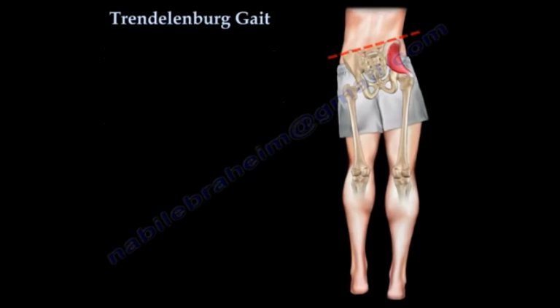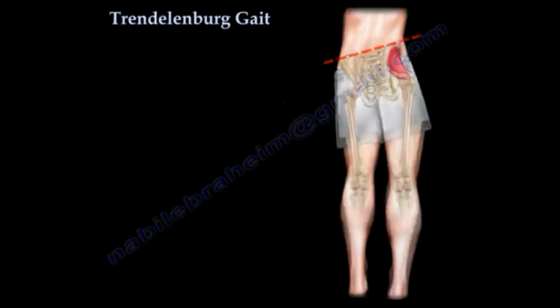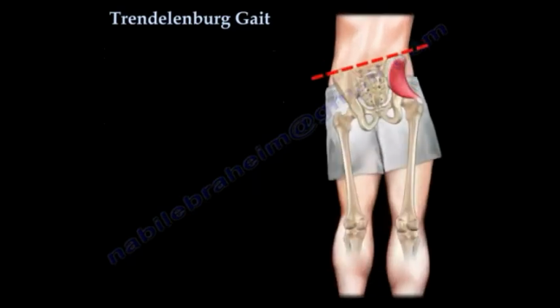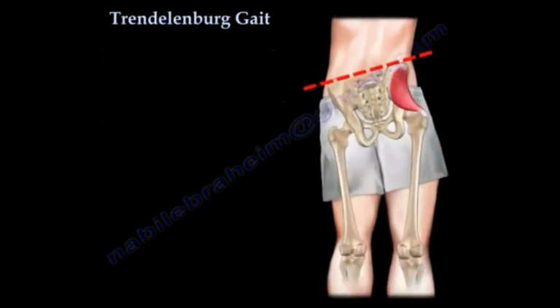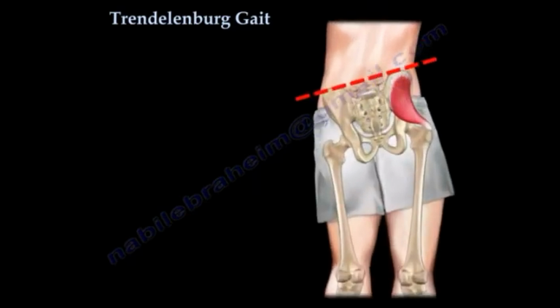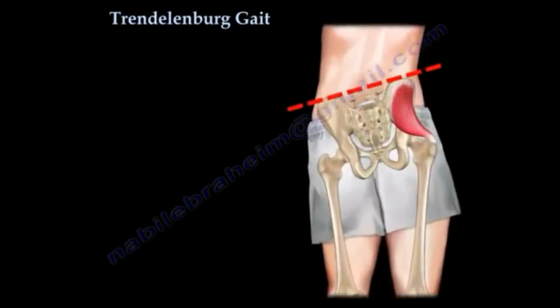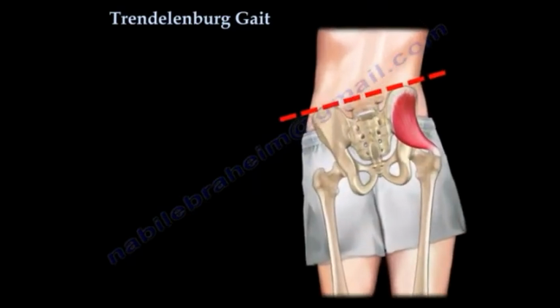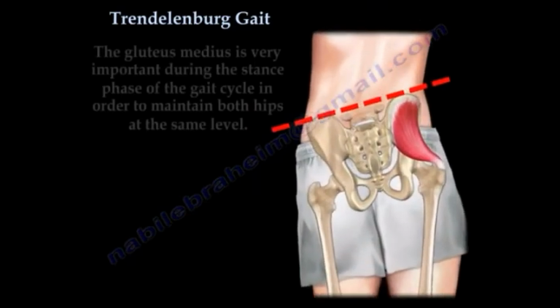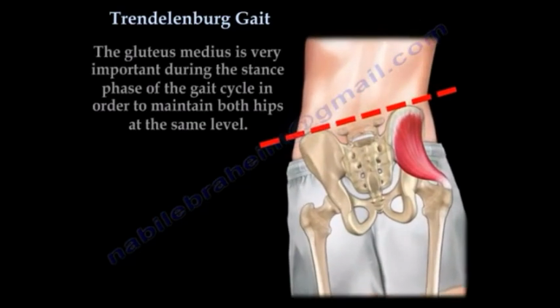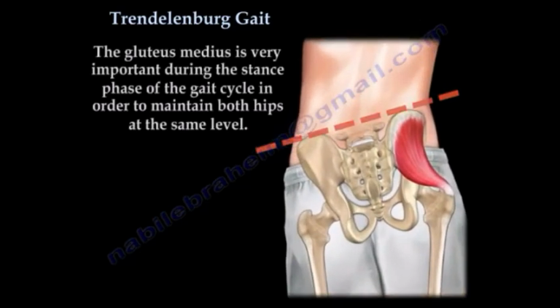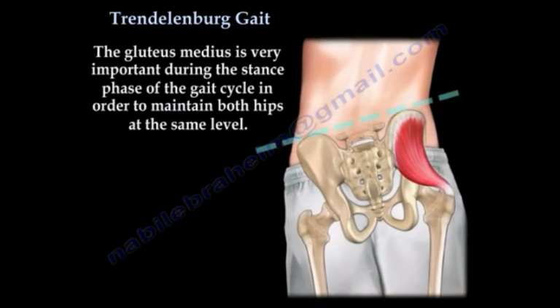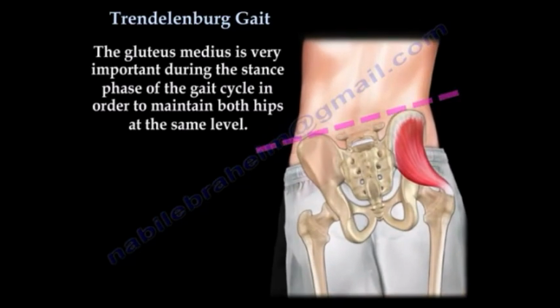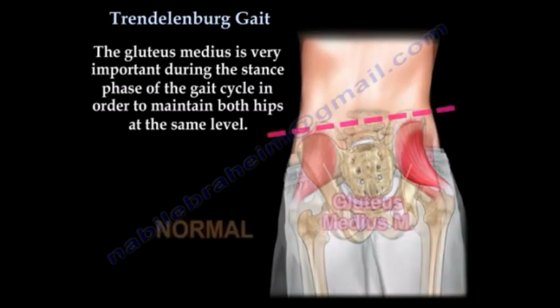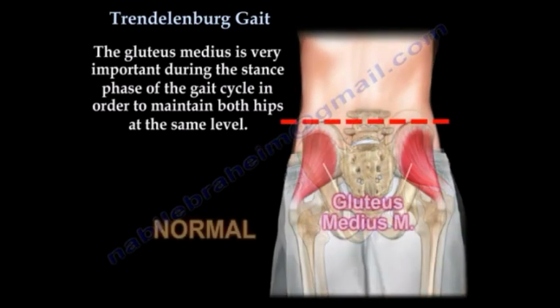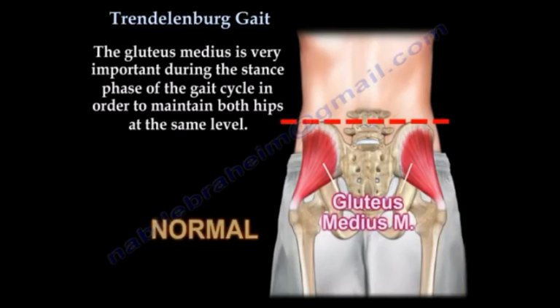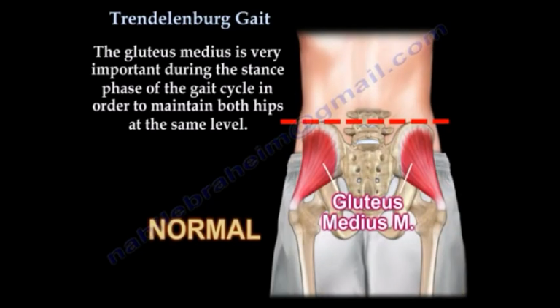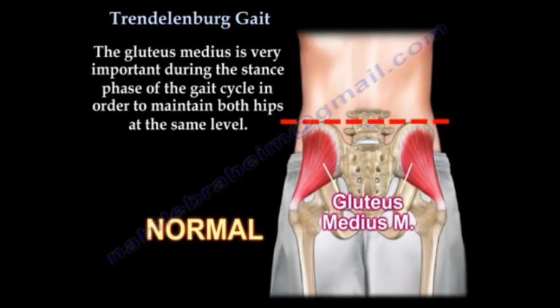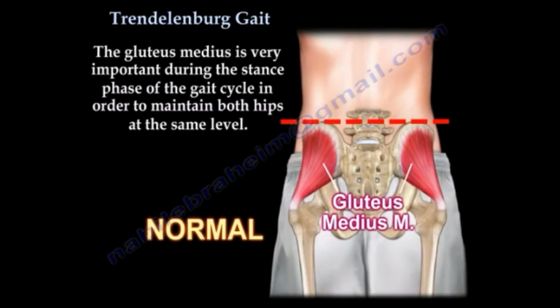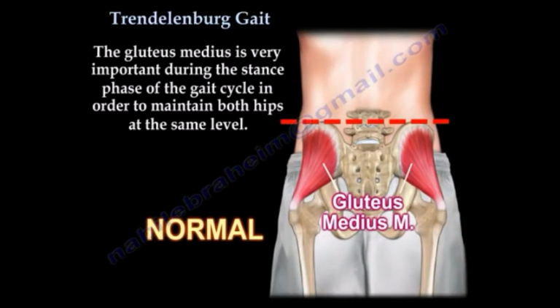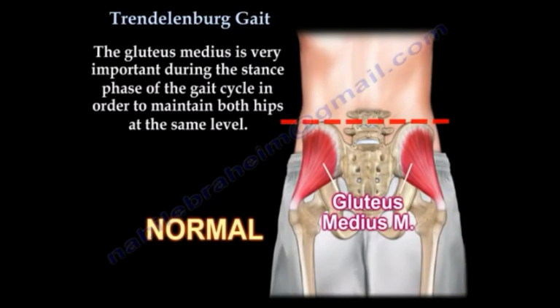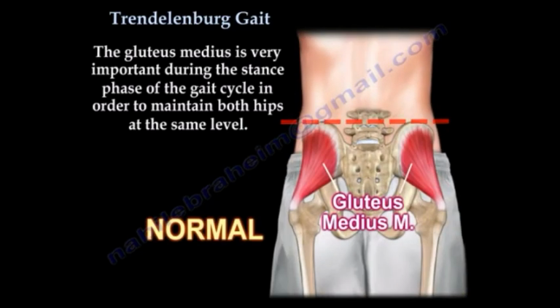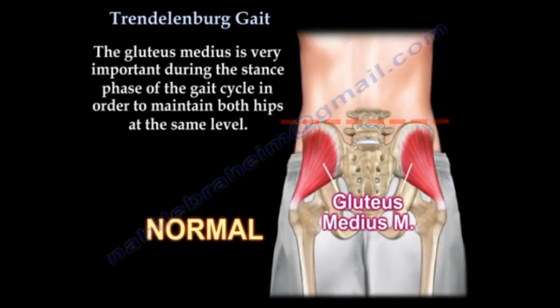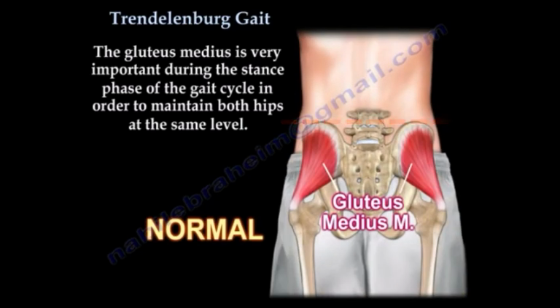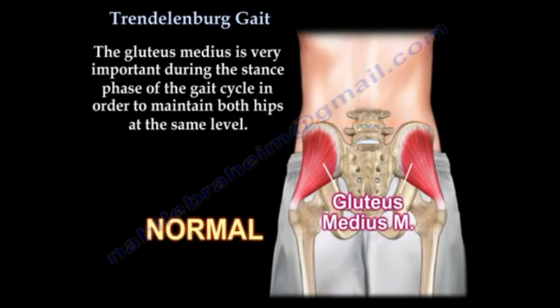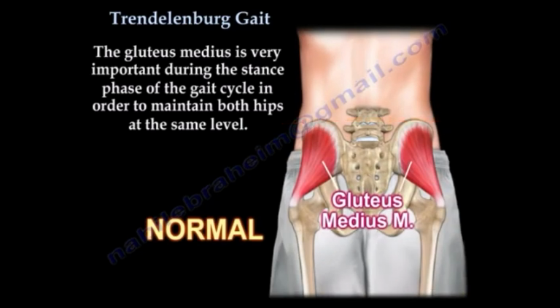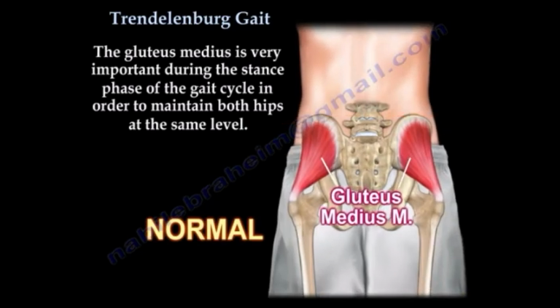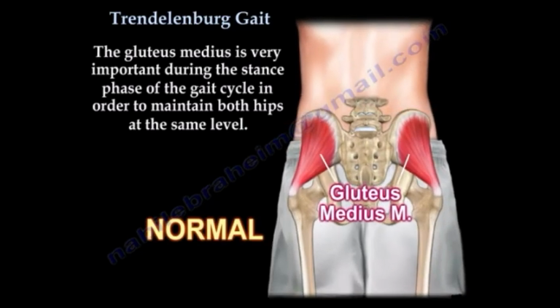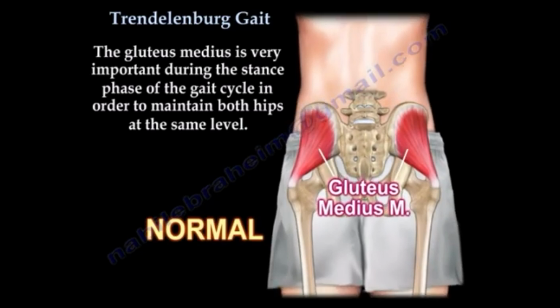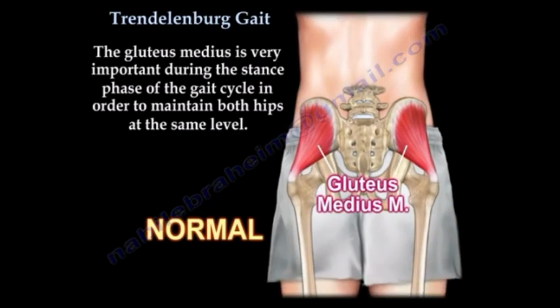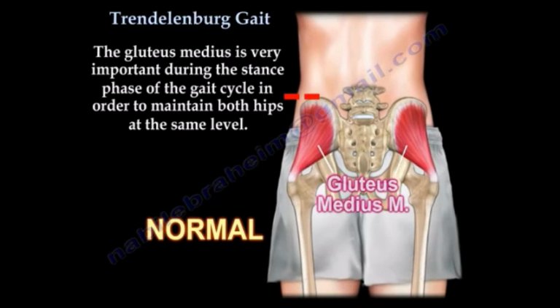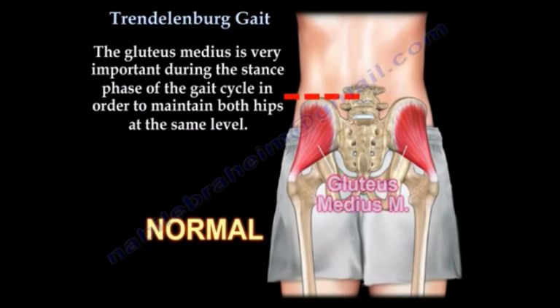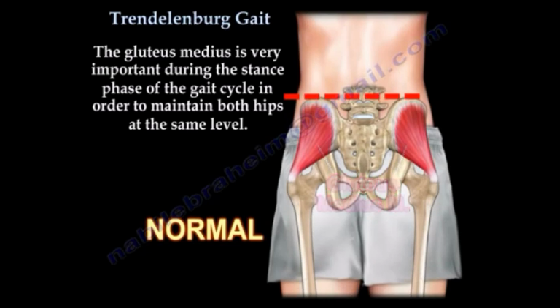The gluteus medius is very important during the stance phase of the gait cycle in order to maintain both hips at the same level.